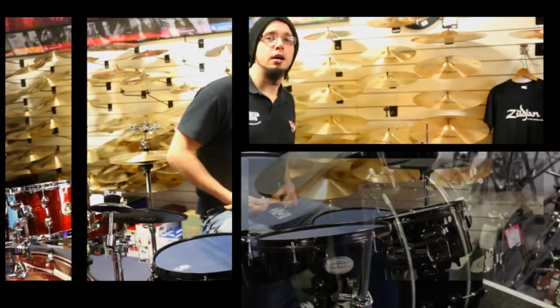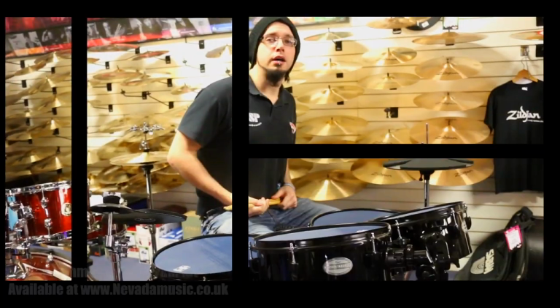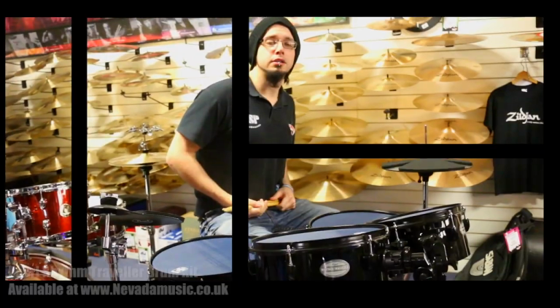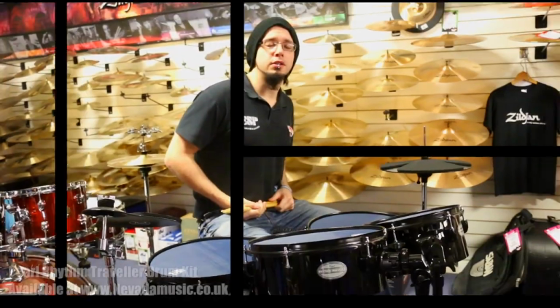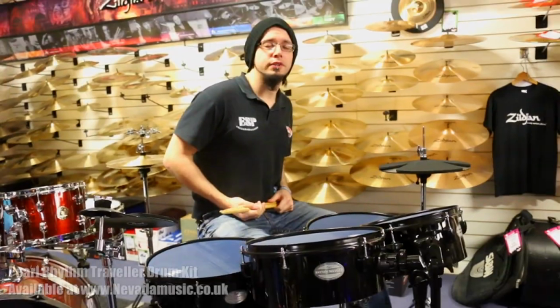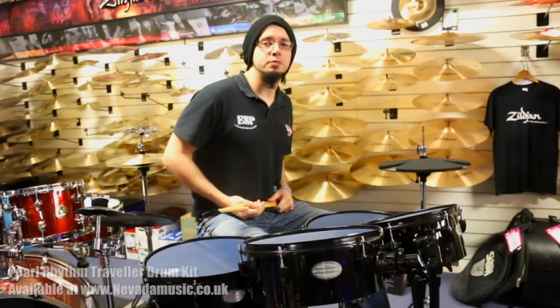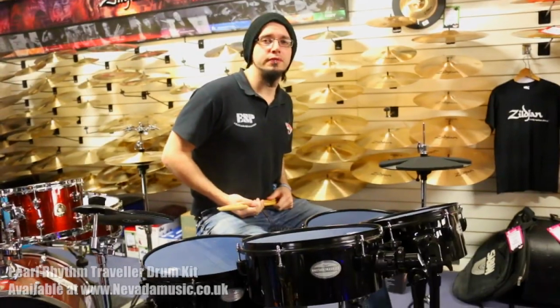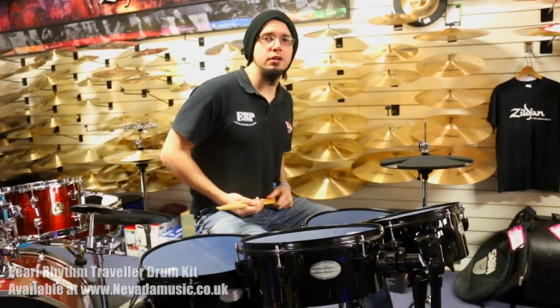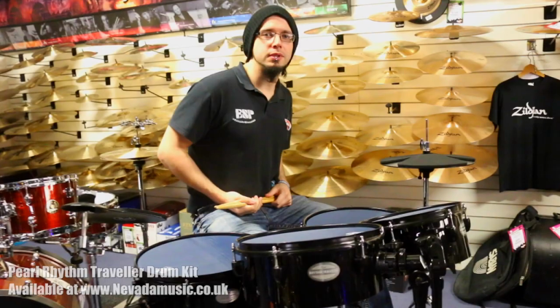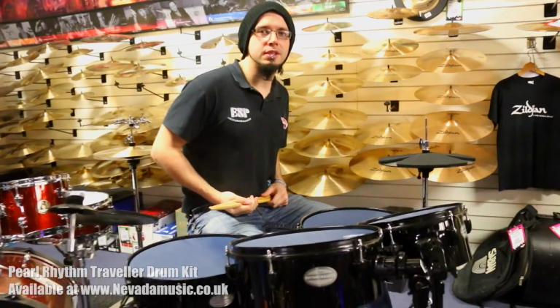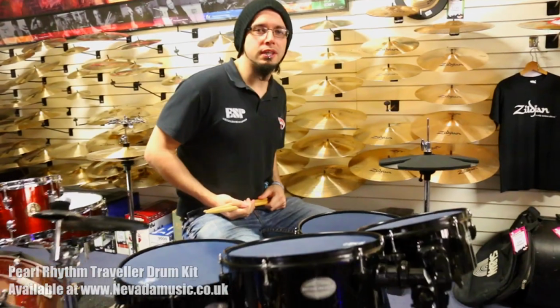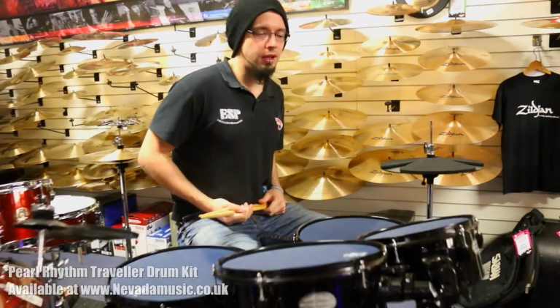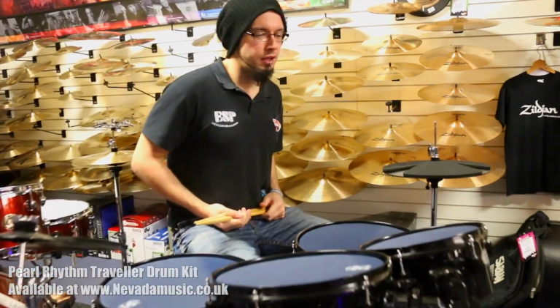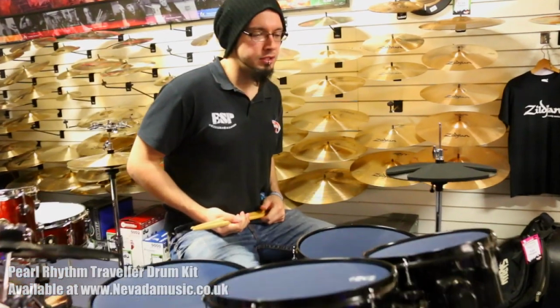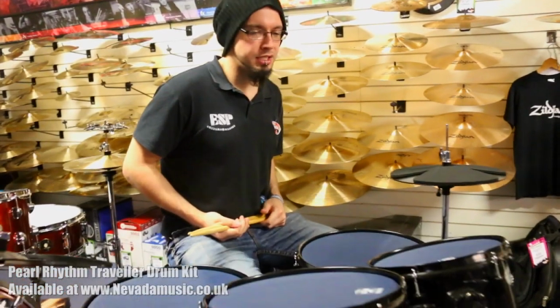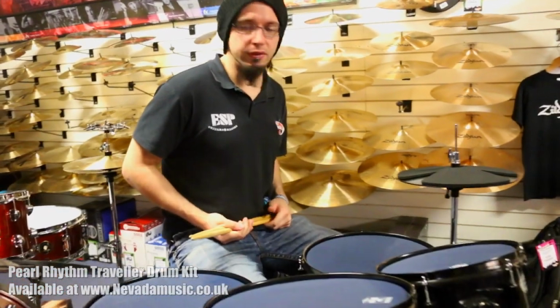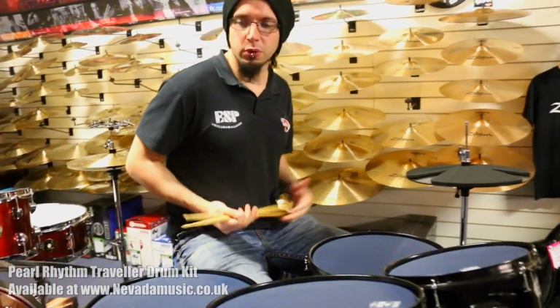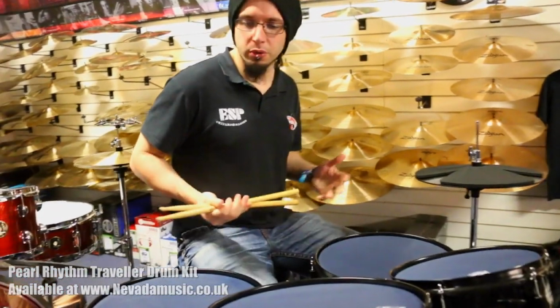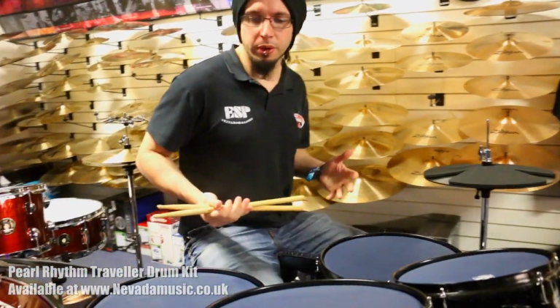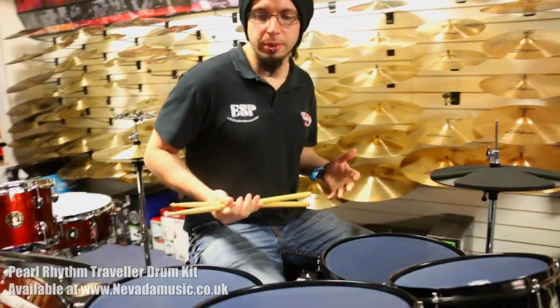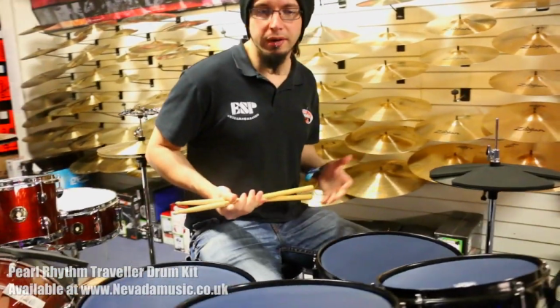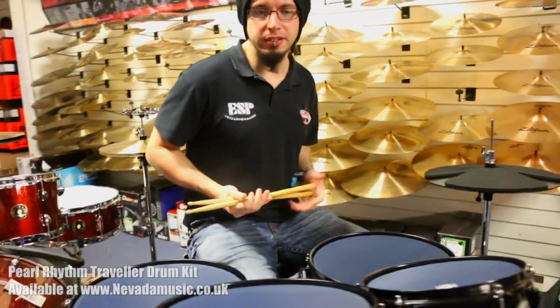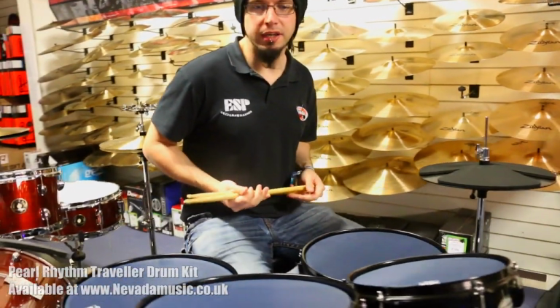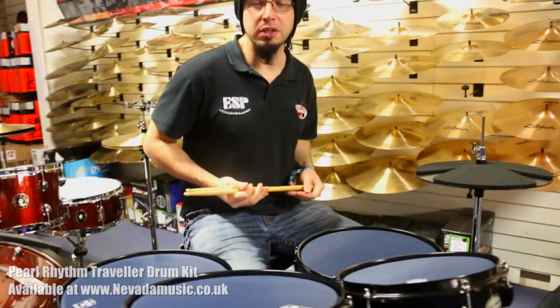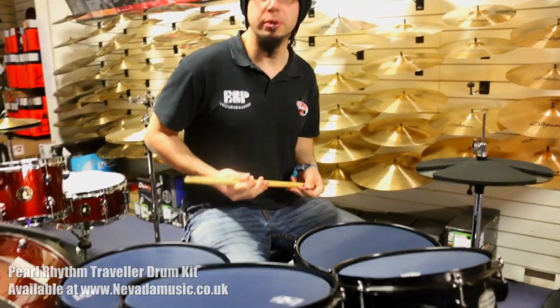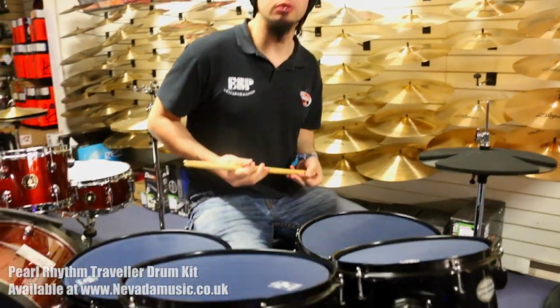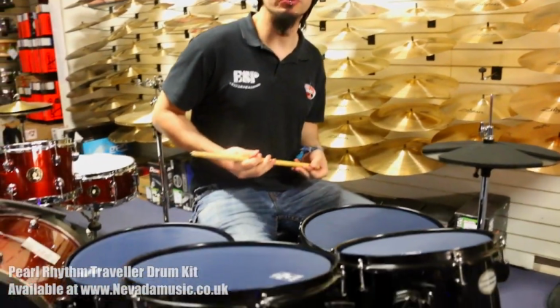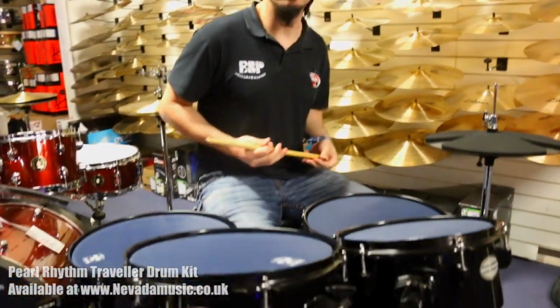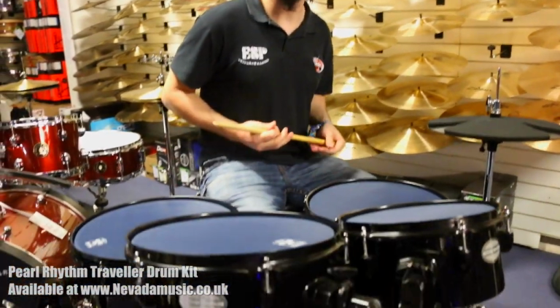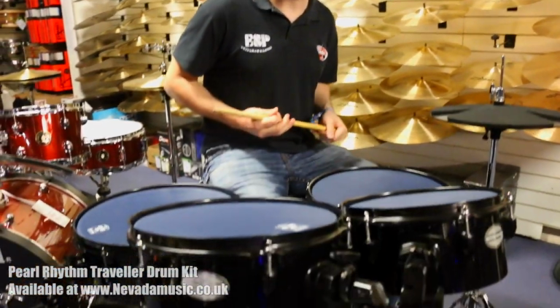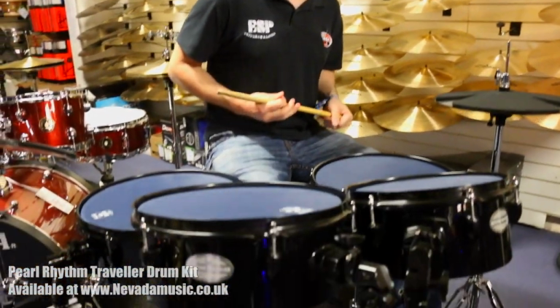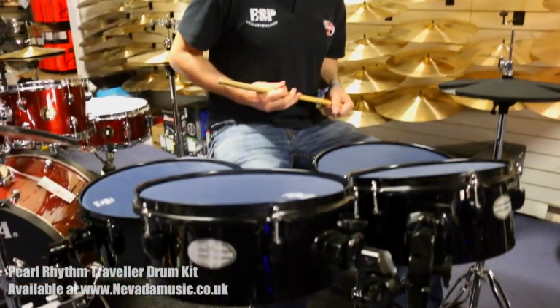Hi, Joff here from Nevada Music, just having a quick play around today on the Pearl Rhythm Traveller kit.